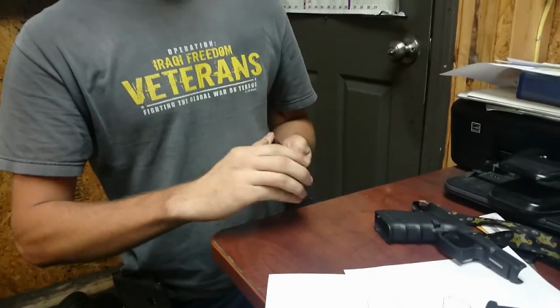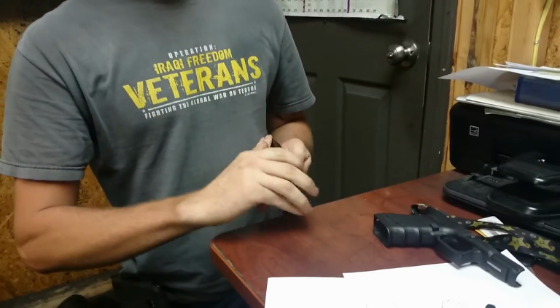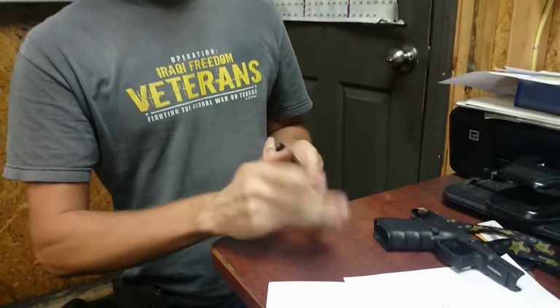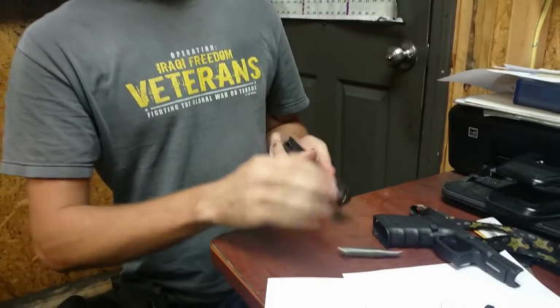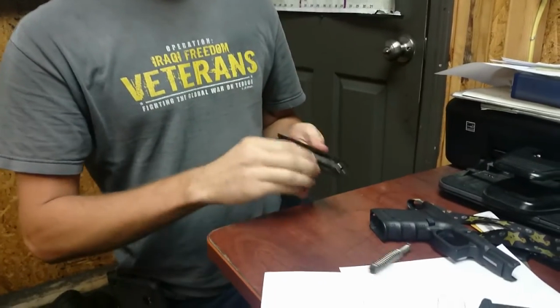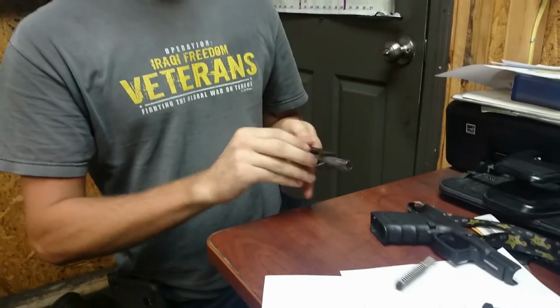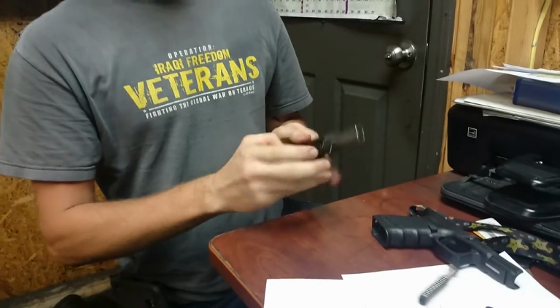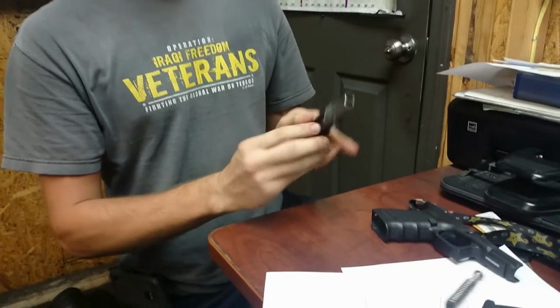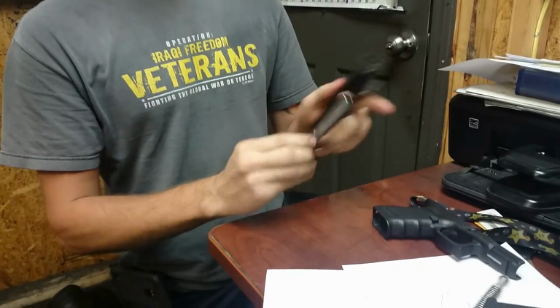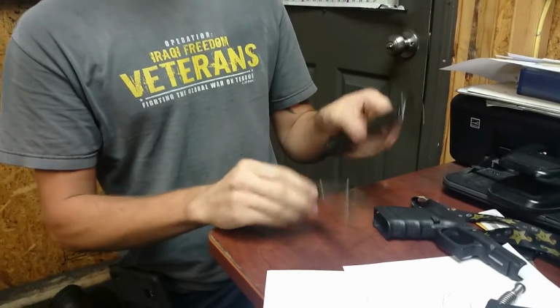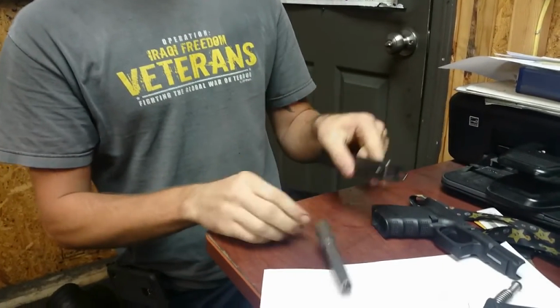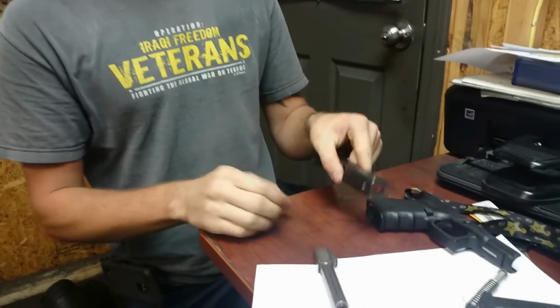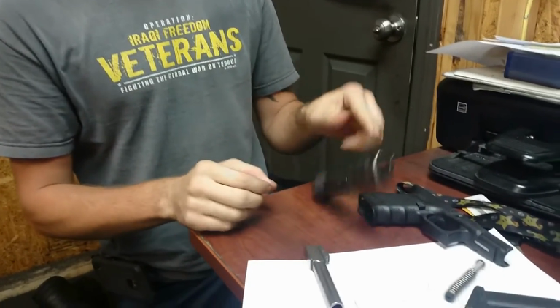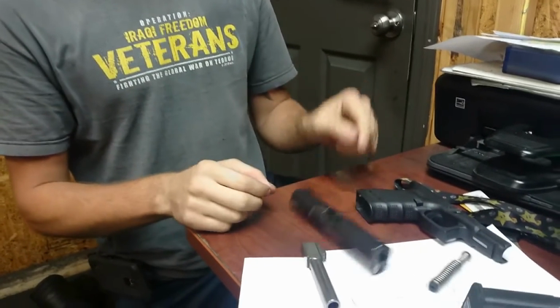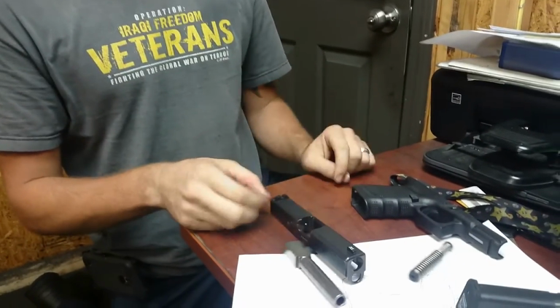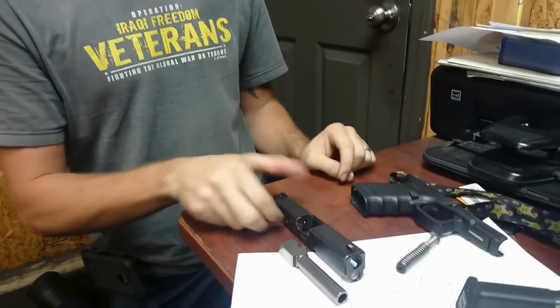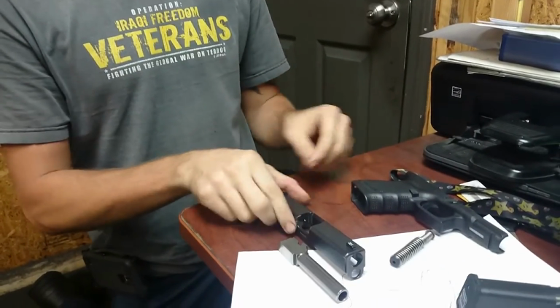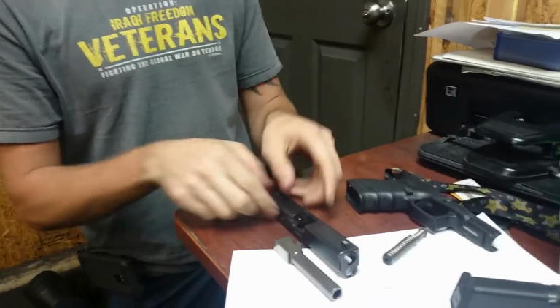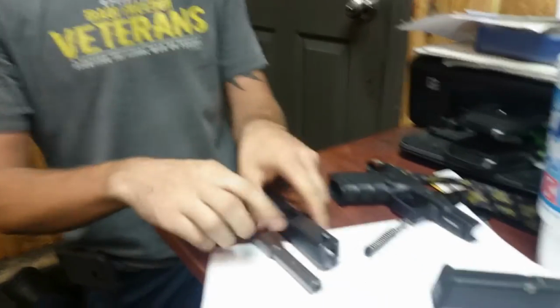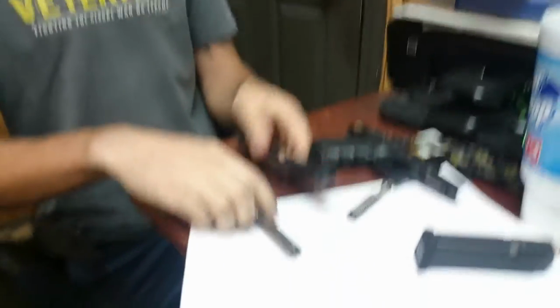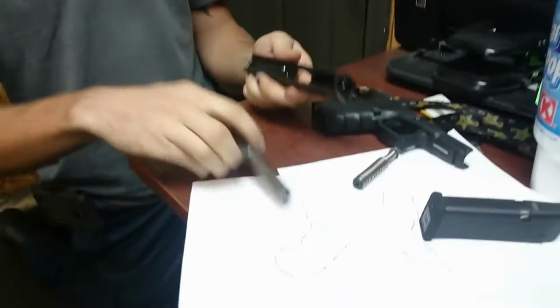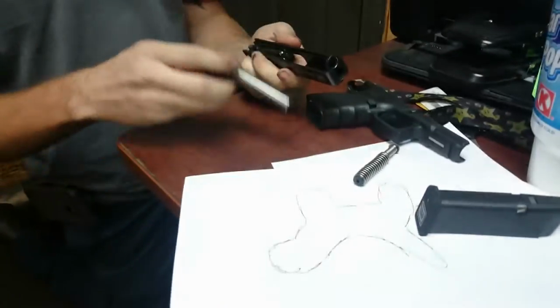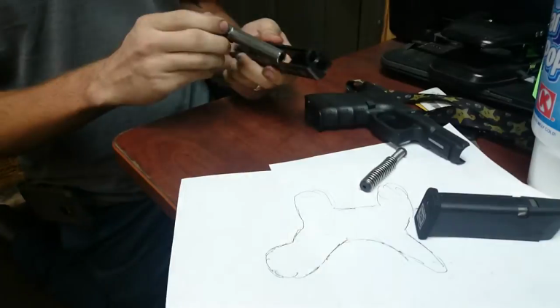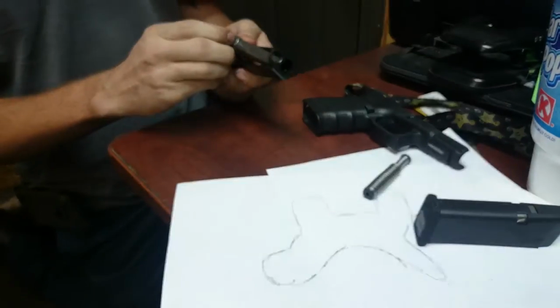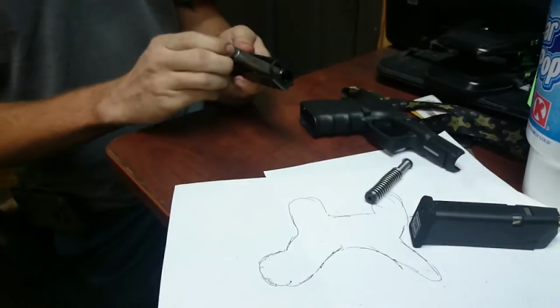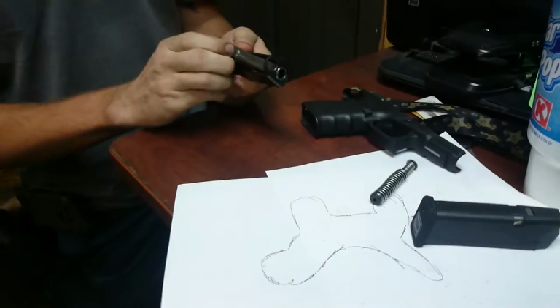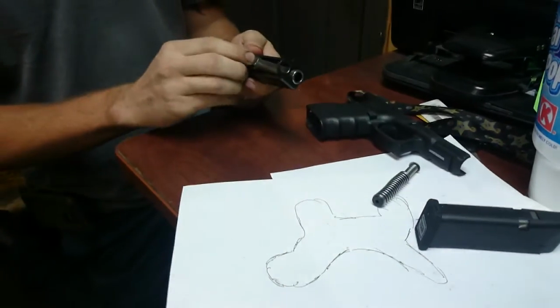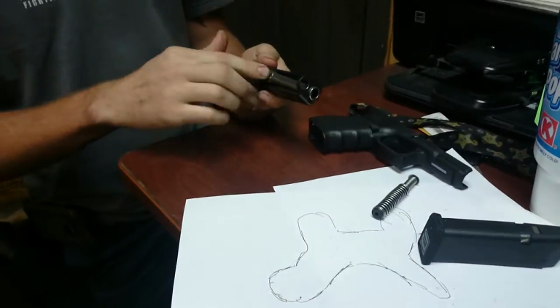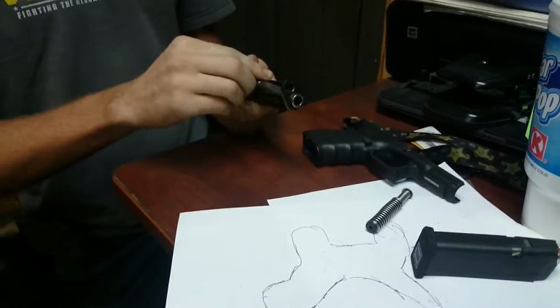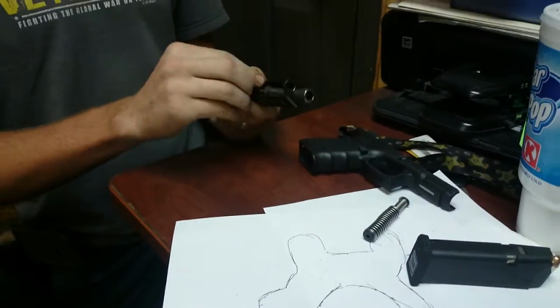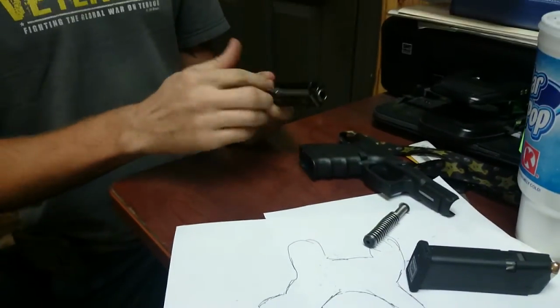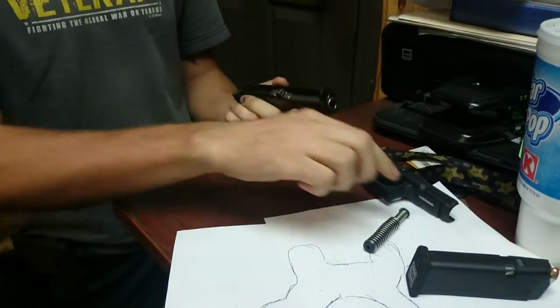Rip off your slide. Take out your recoil. Take out your barrel. Throw everything down, because it's a lot. You really don't give a shit.